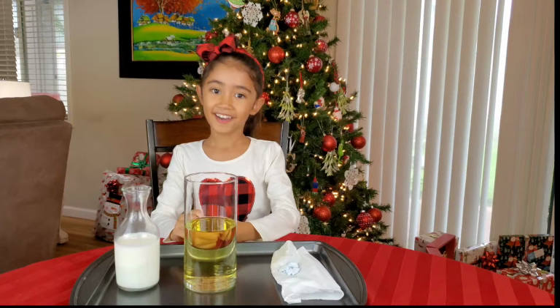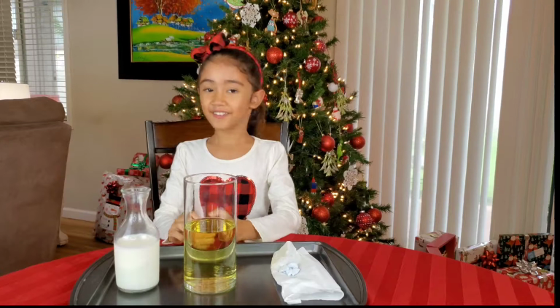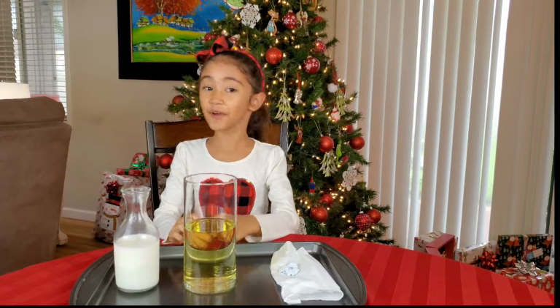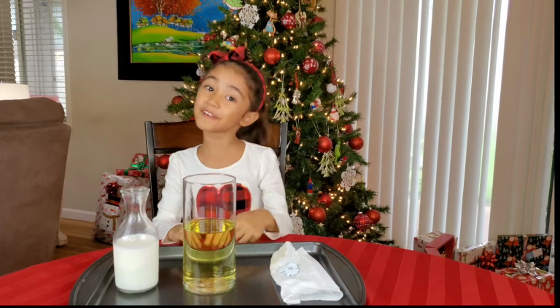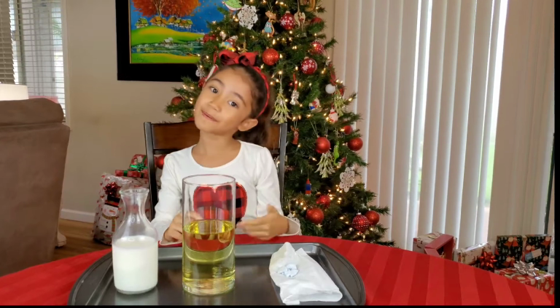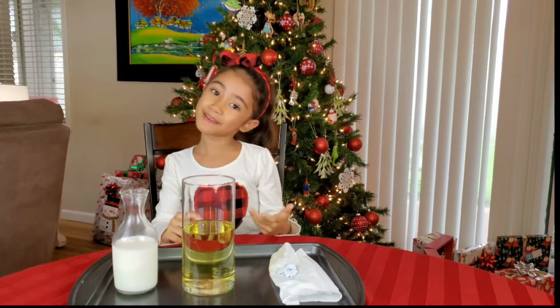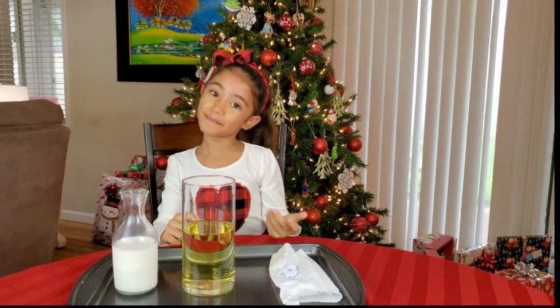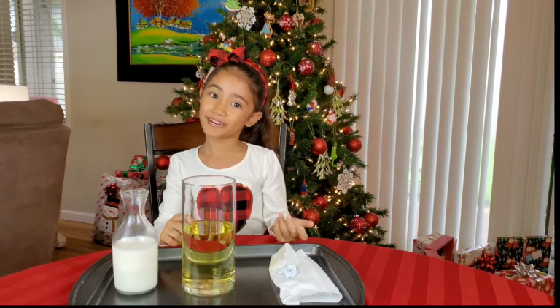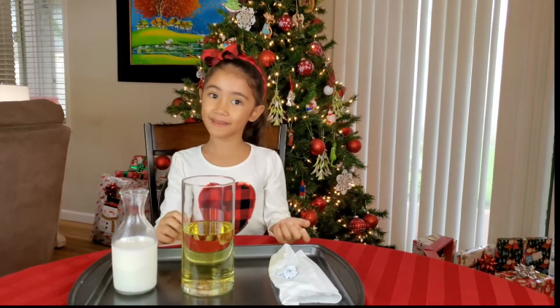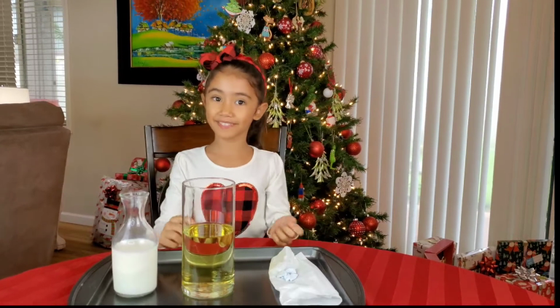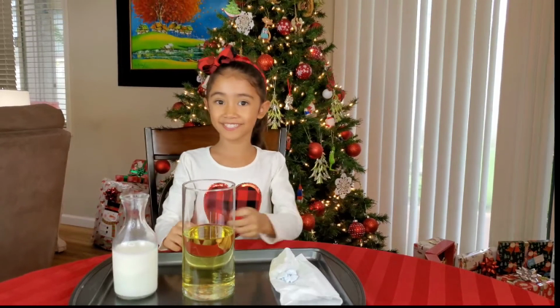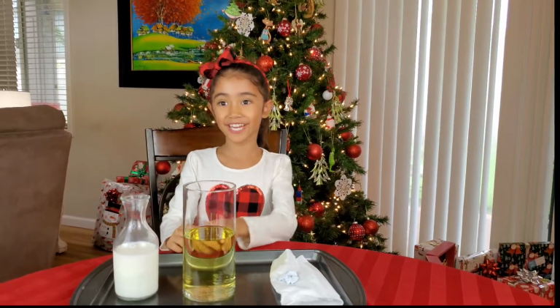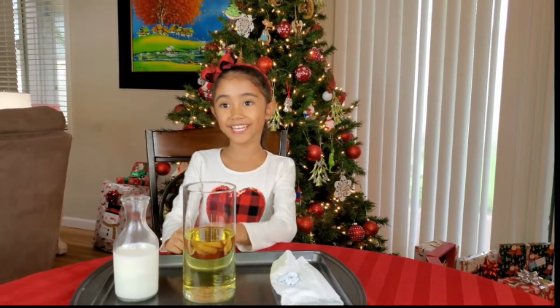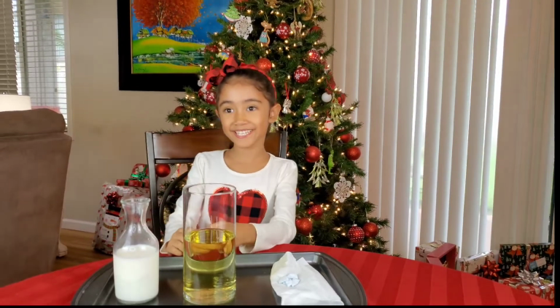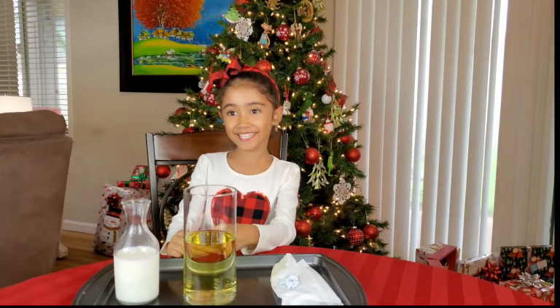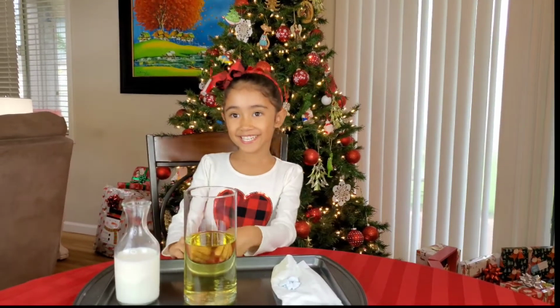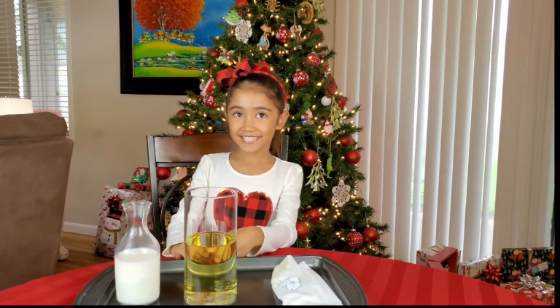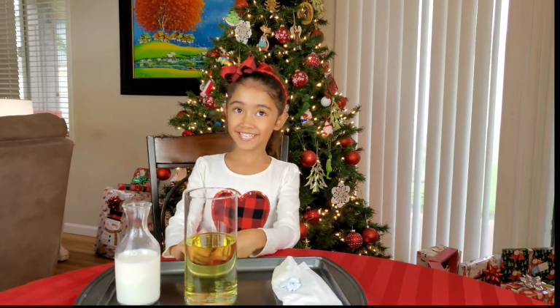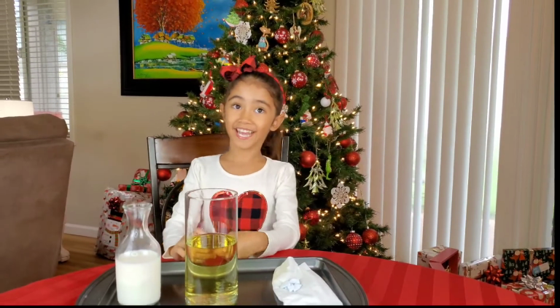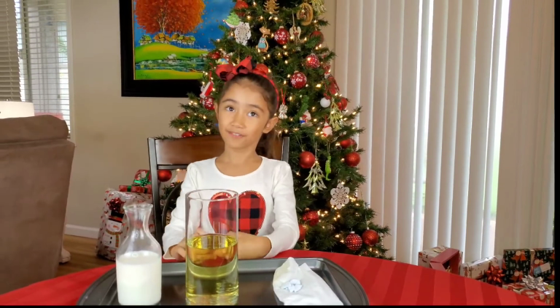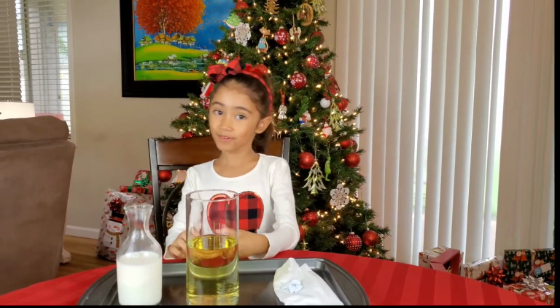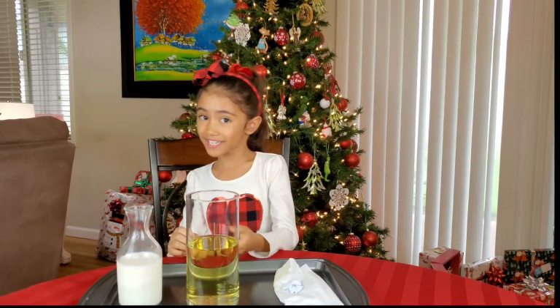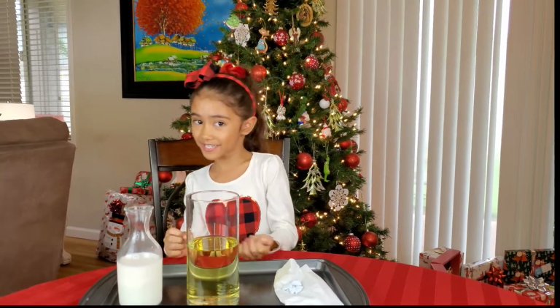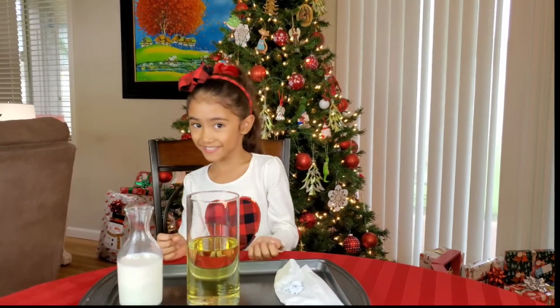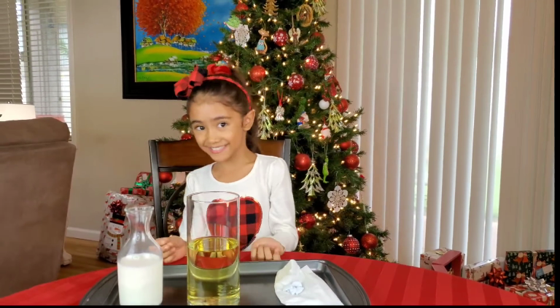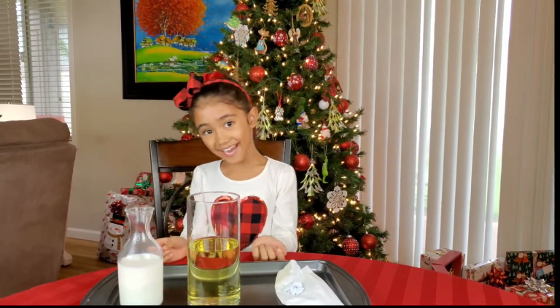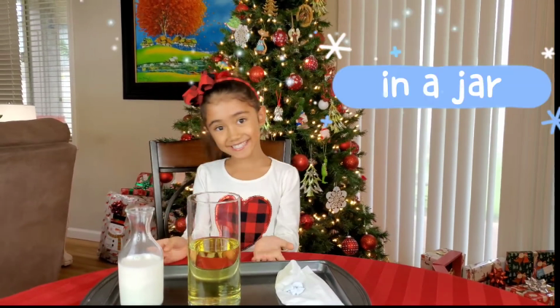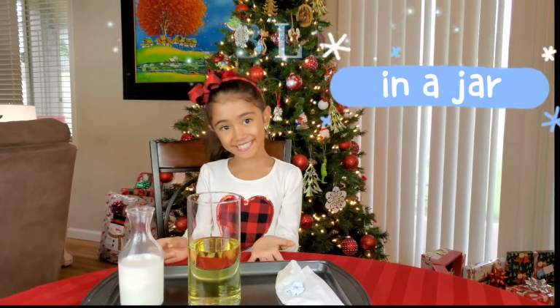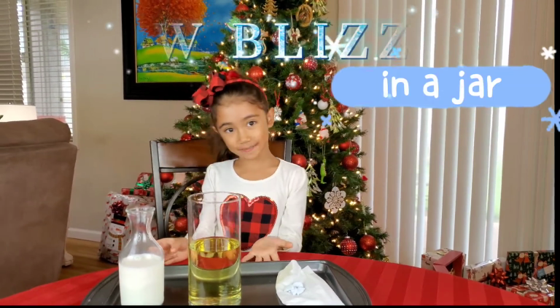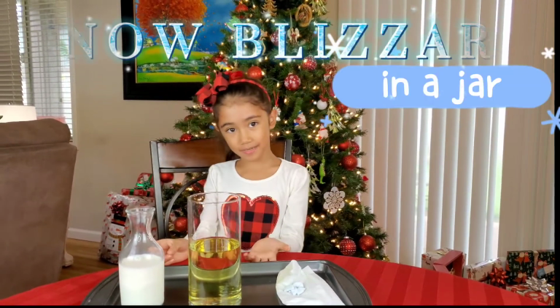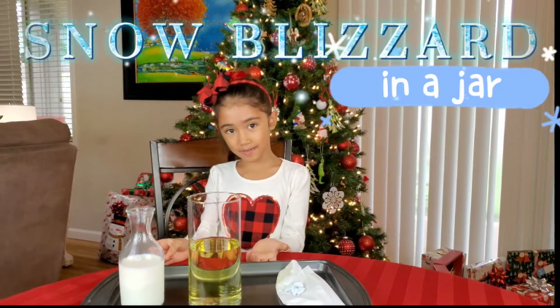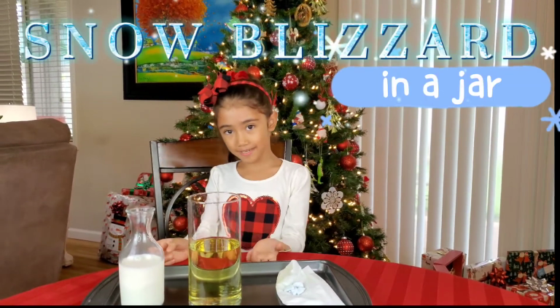Hello everybody, my name is Jayden. Today we're going to do a science experiment.